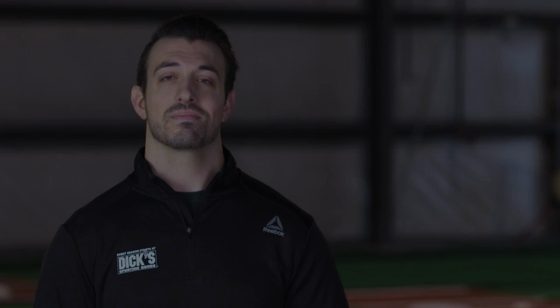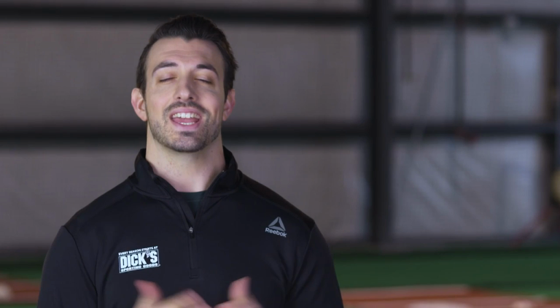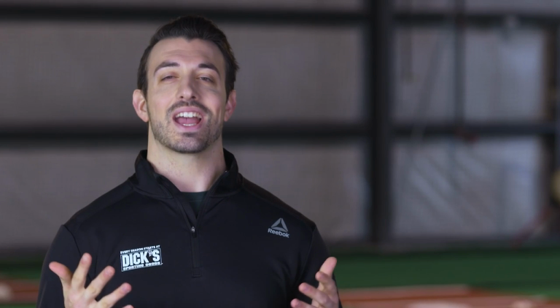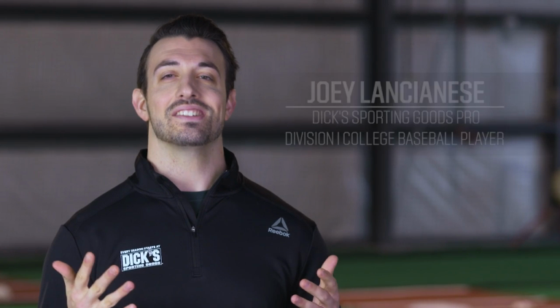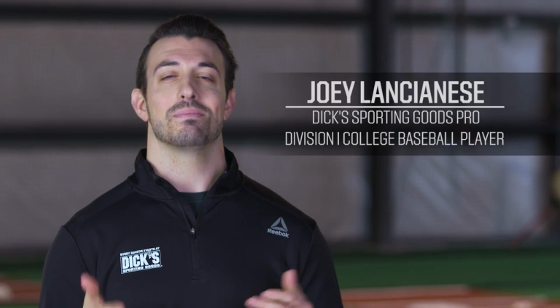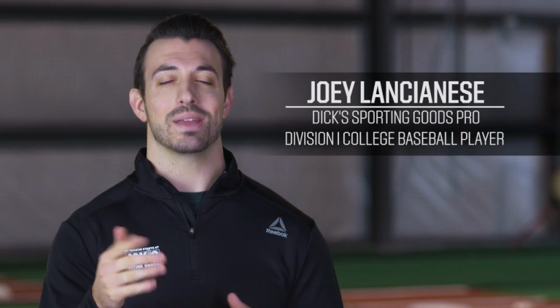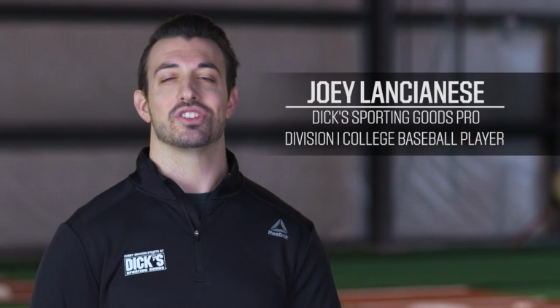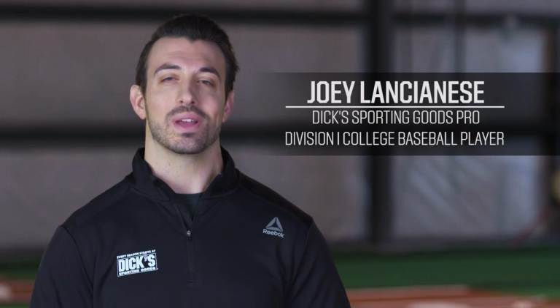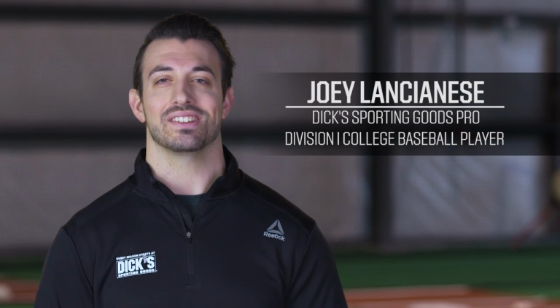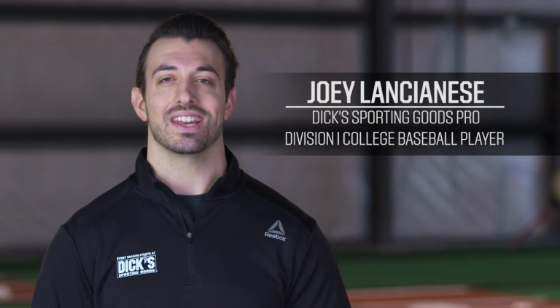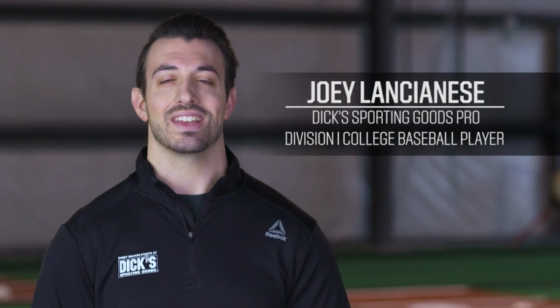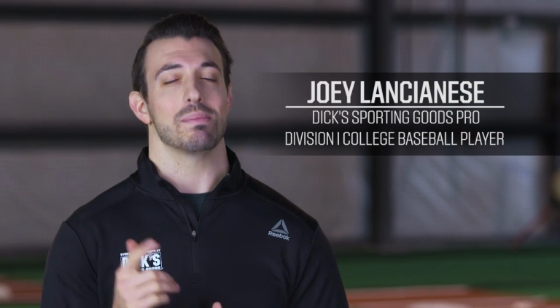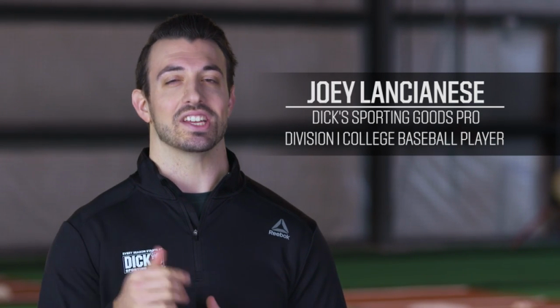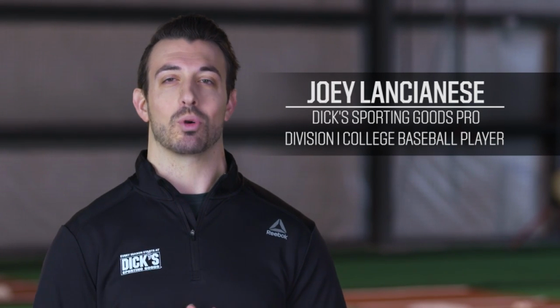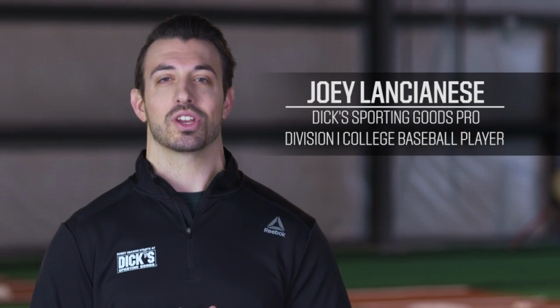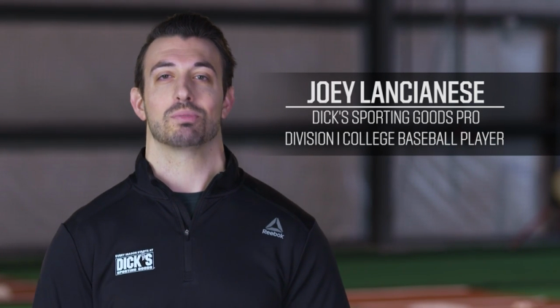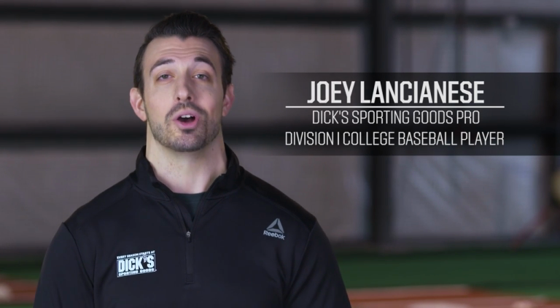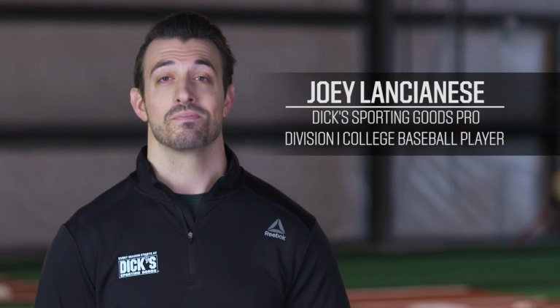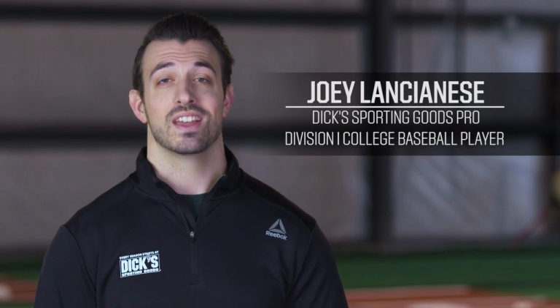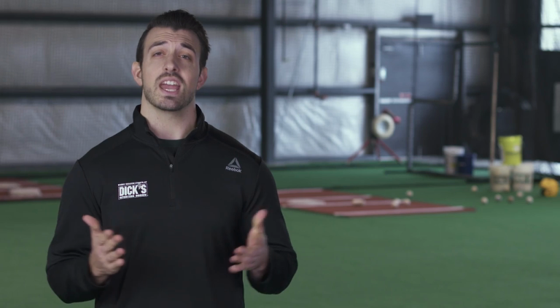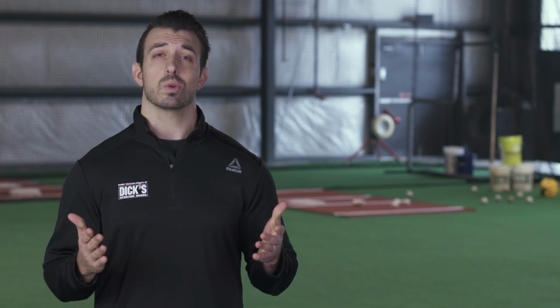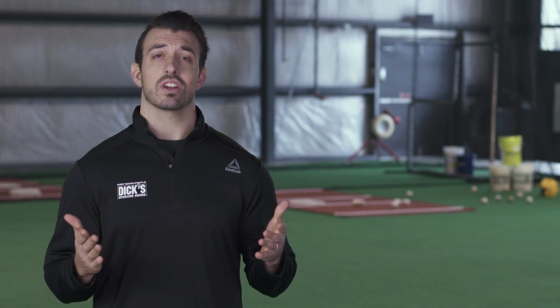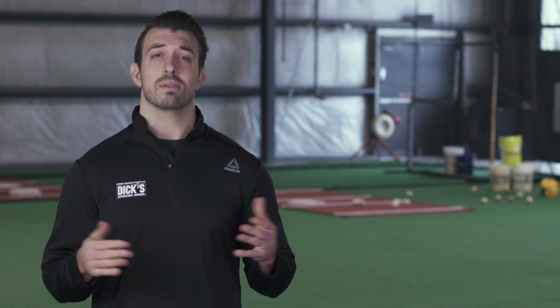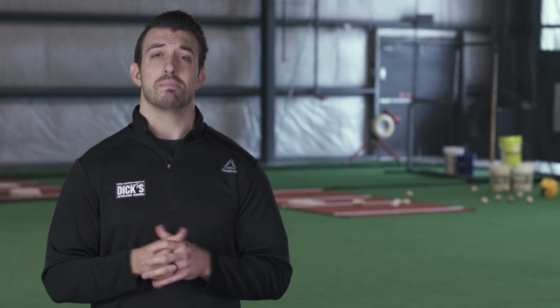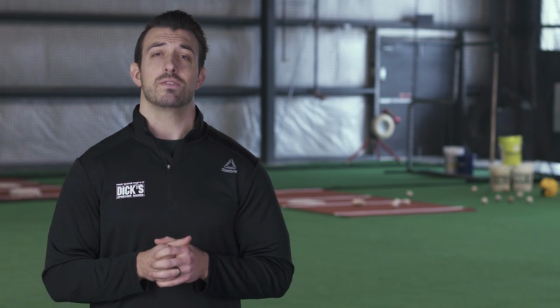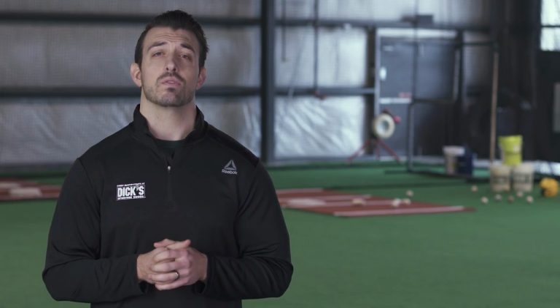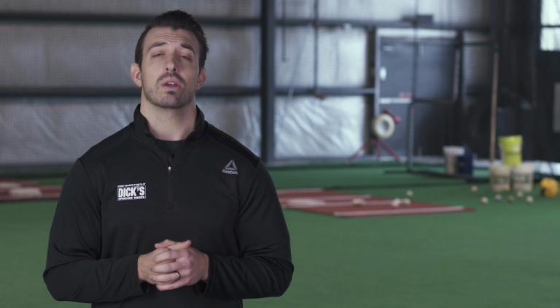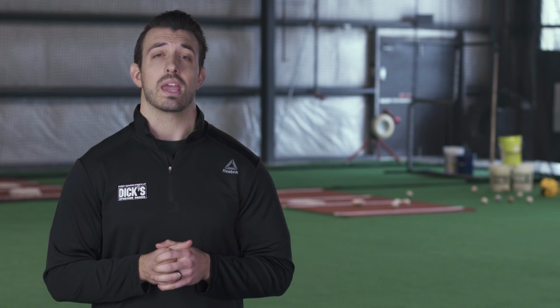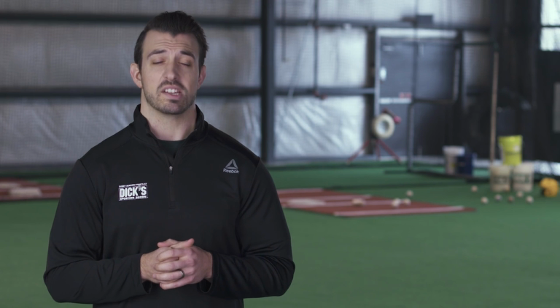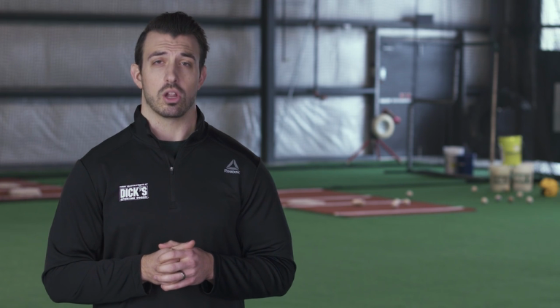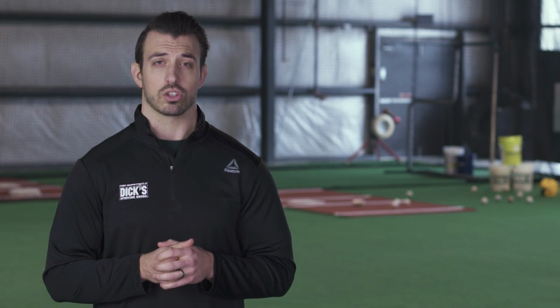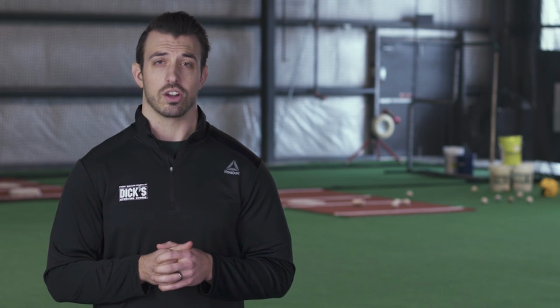Hey there guys, my name is Joey Lancianis, and I'm a Dick's Sporting Goods Pro. Today we're talking about the benefits of wearing a baseball heart guard.